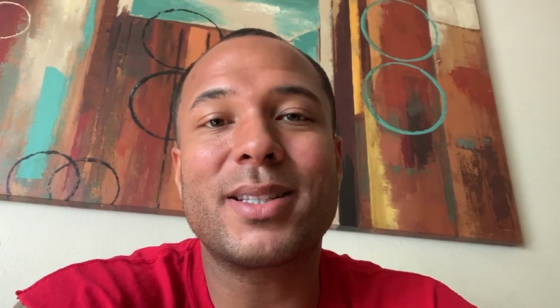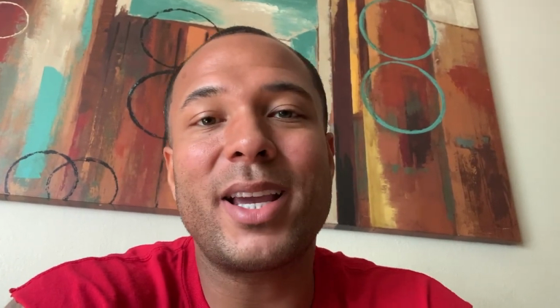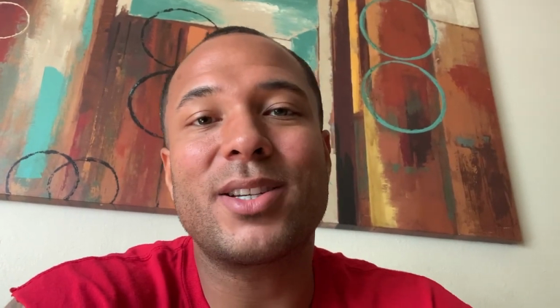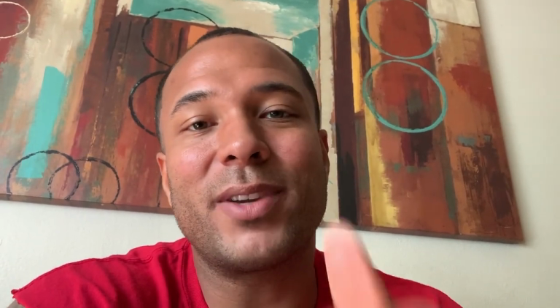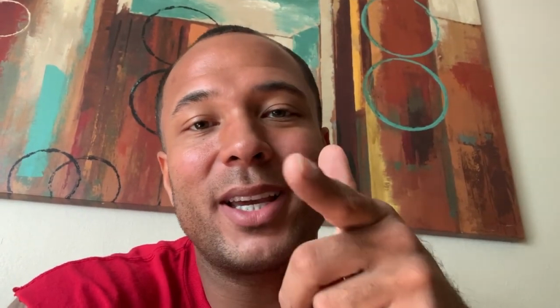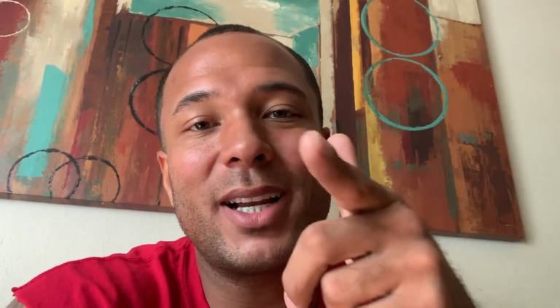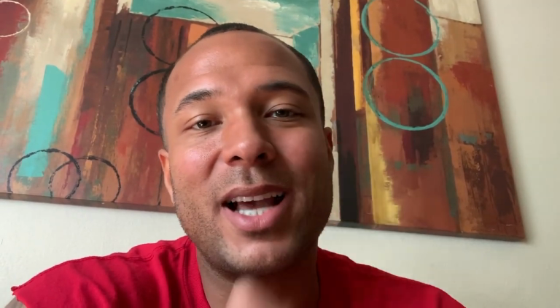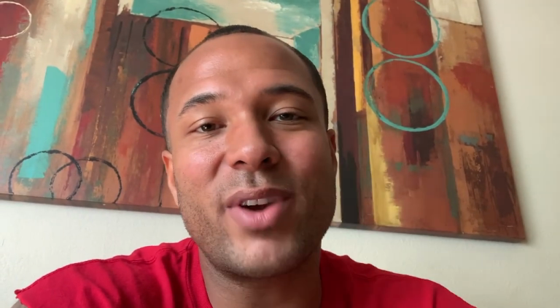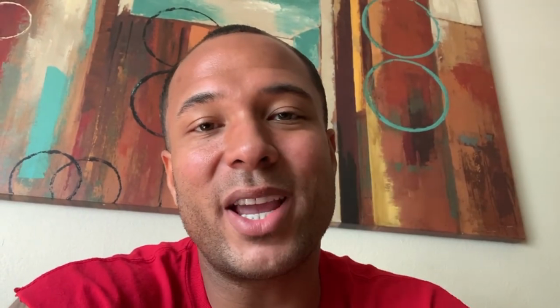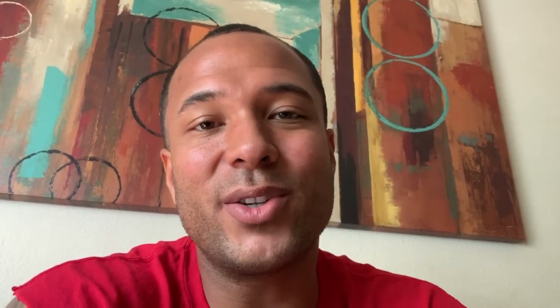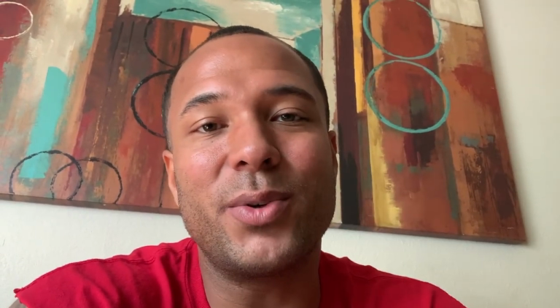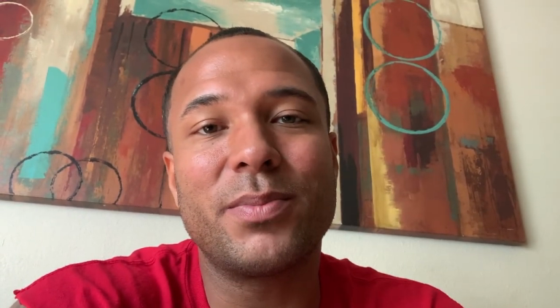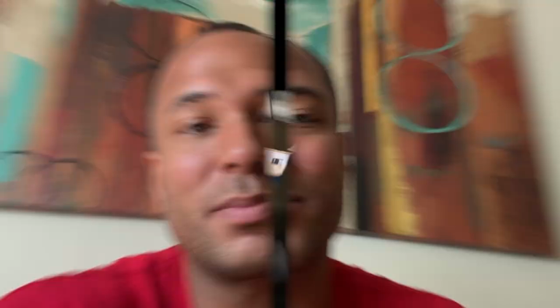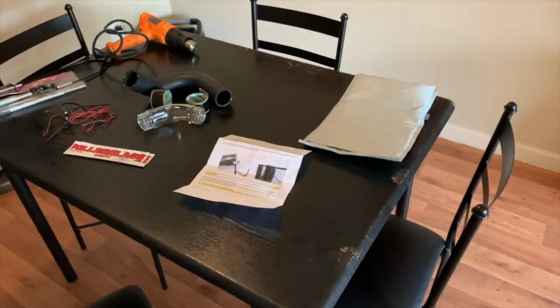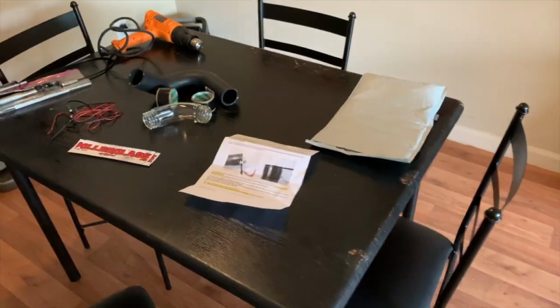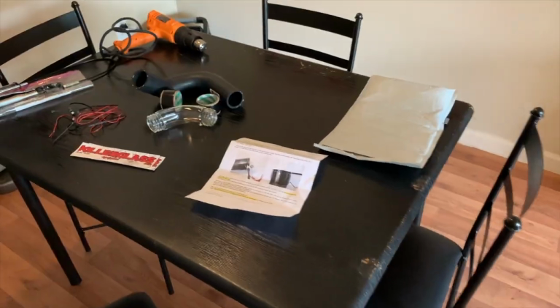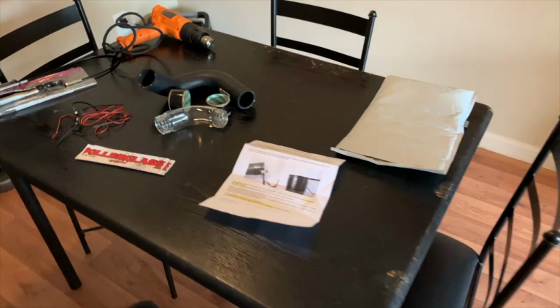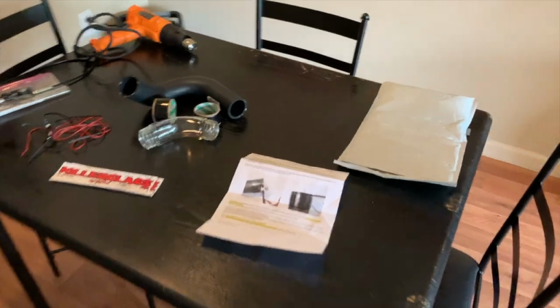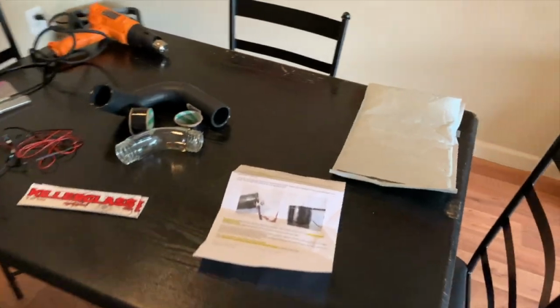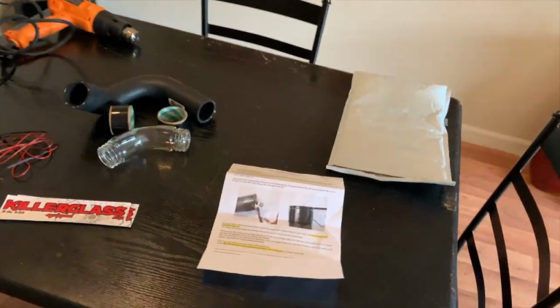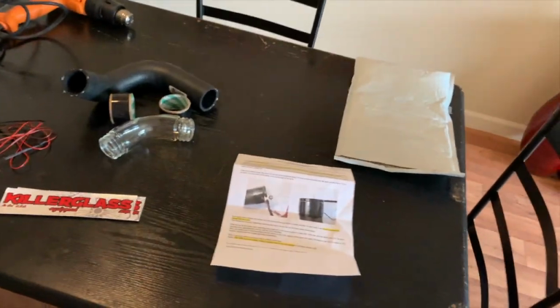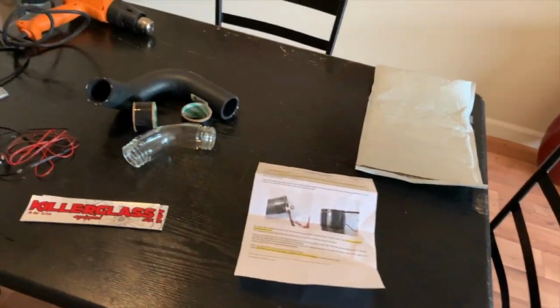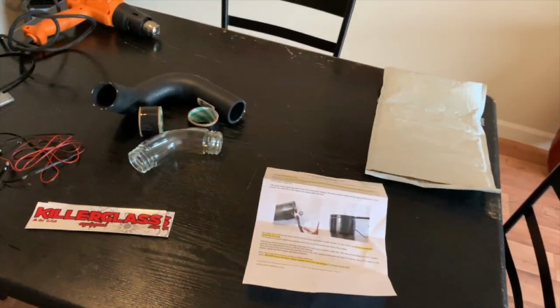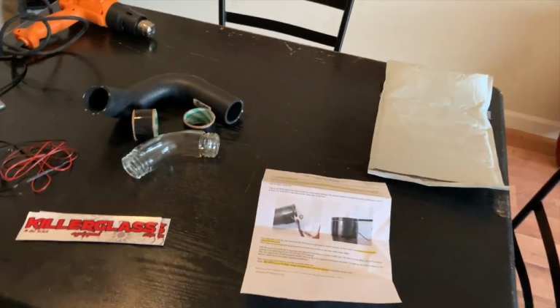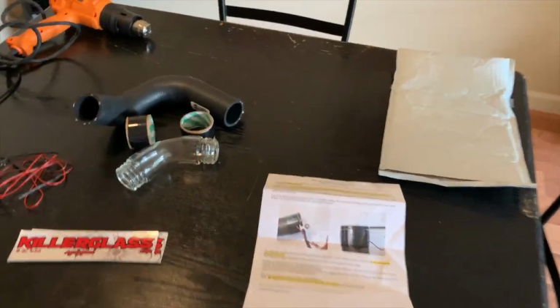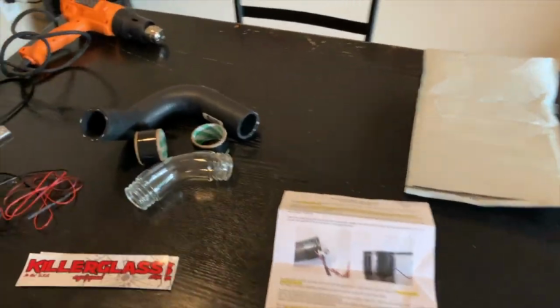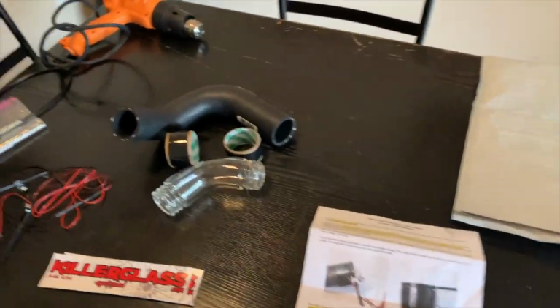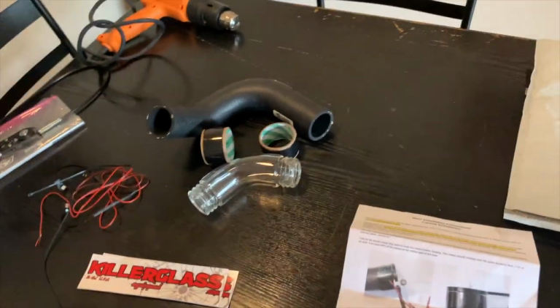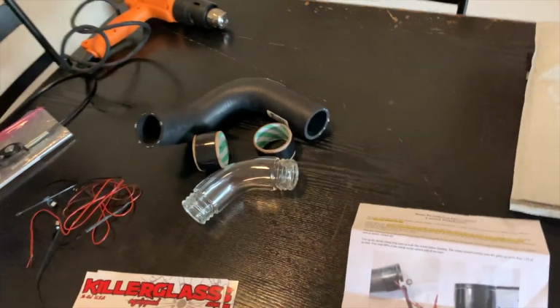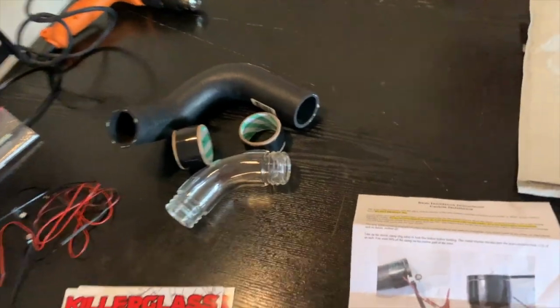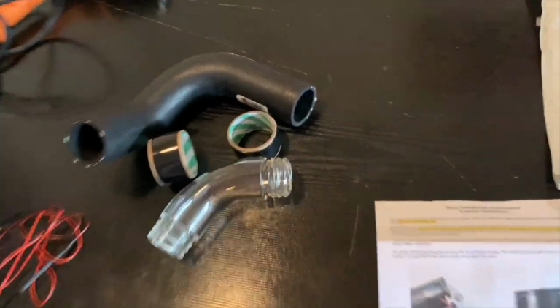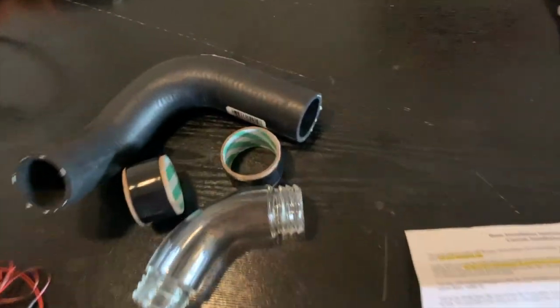I'm surprised a lot of people haven't done this modification. I don't know if it's because of the price point or what, but I figured since I needed to replace this part of my car anyway, why not upgrade? So today is my installation of the Killer Glass radiator tube.